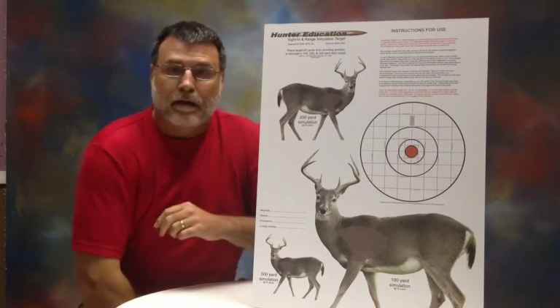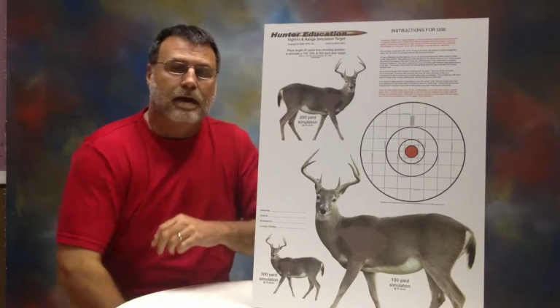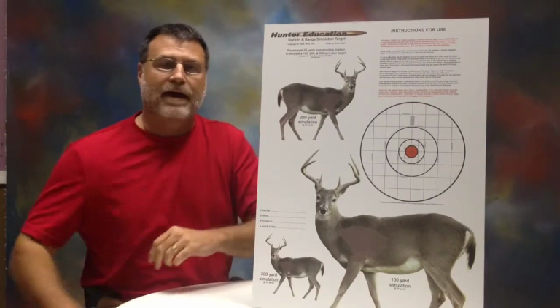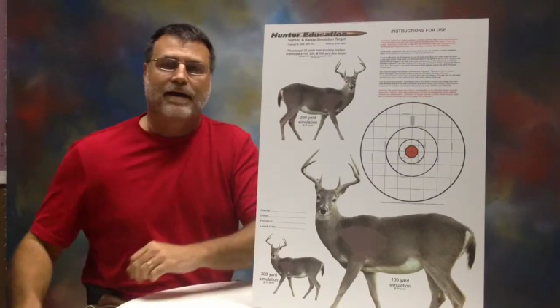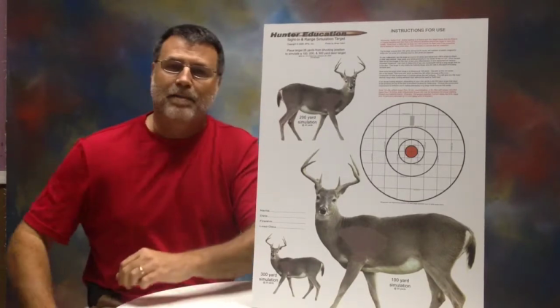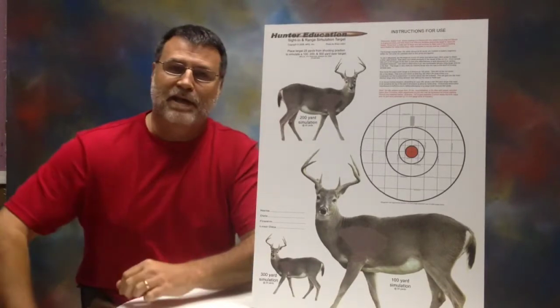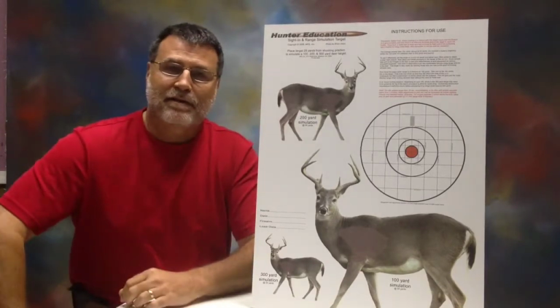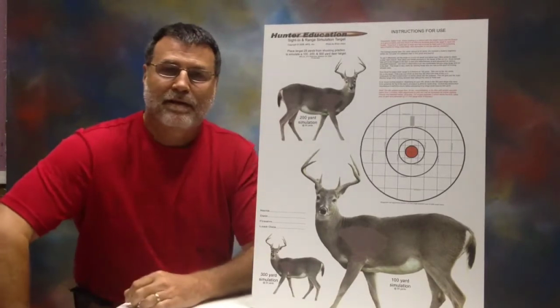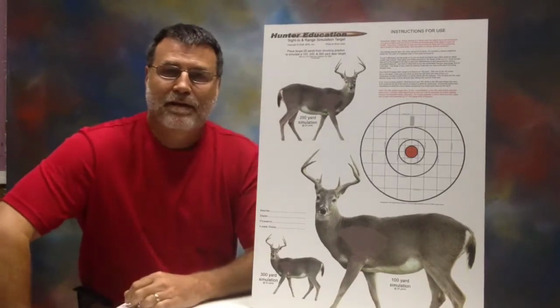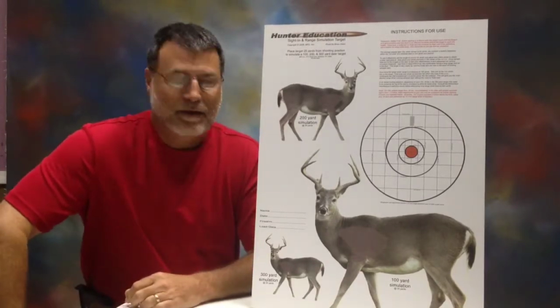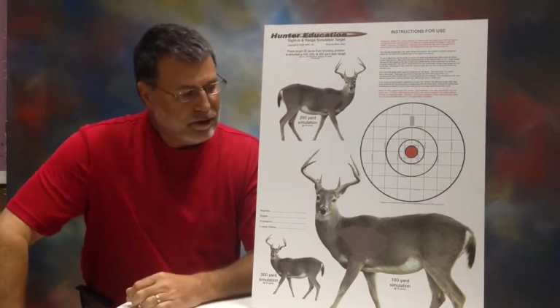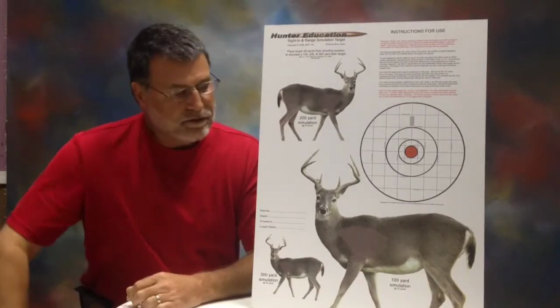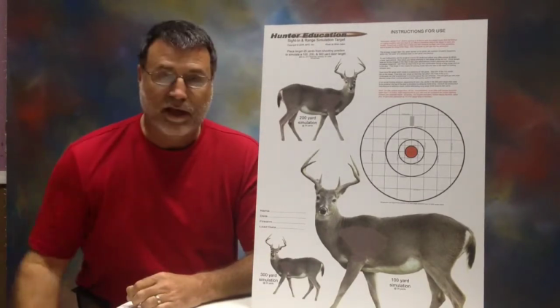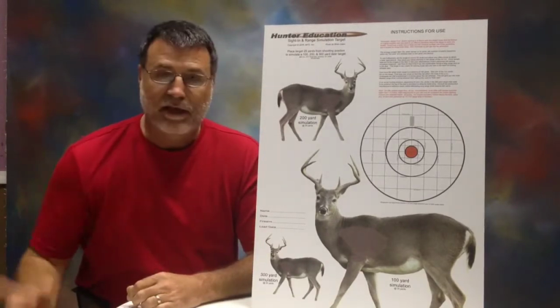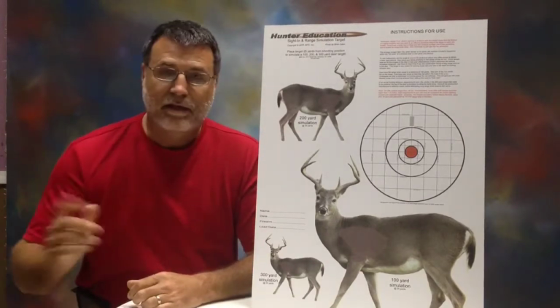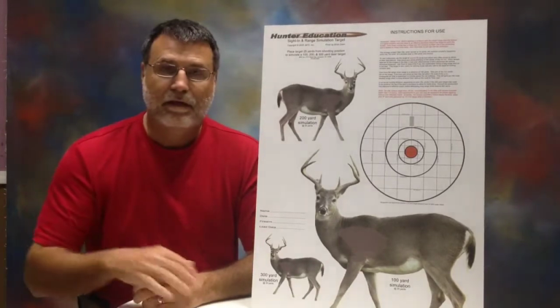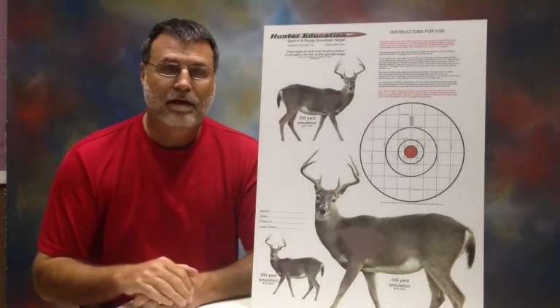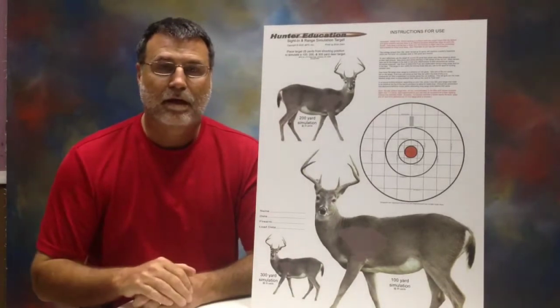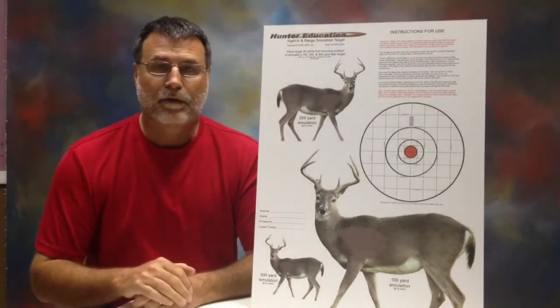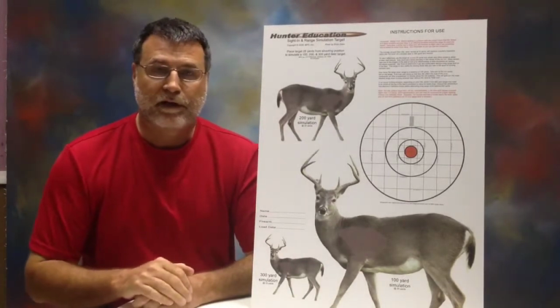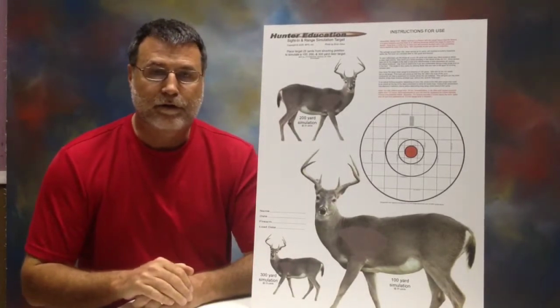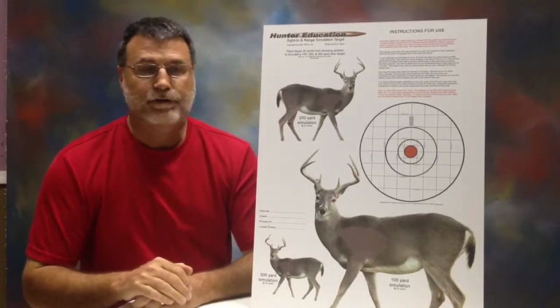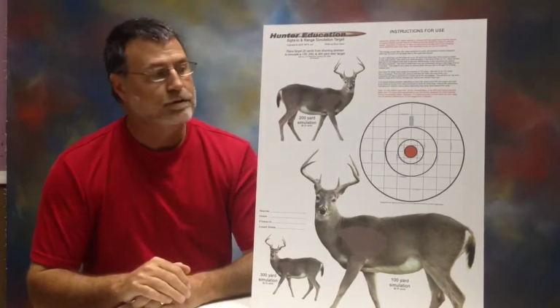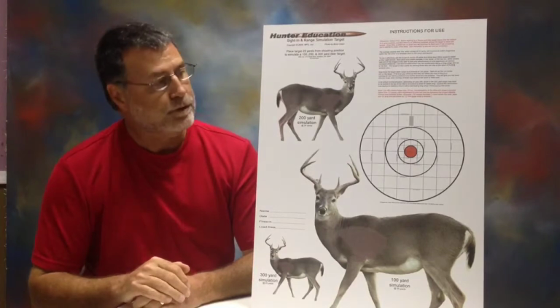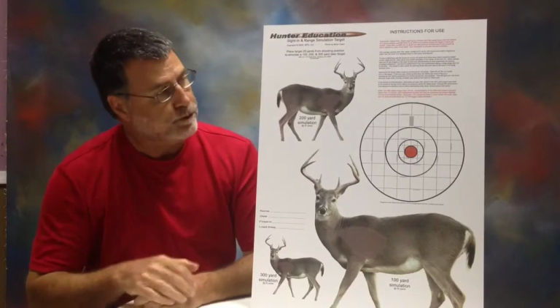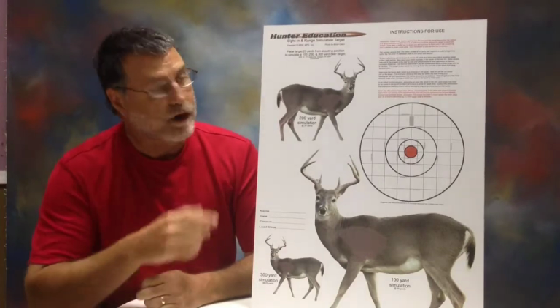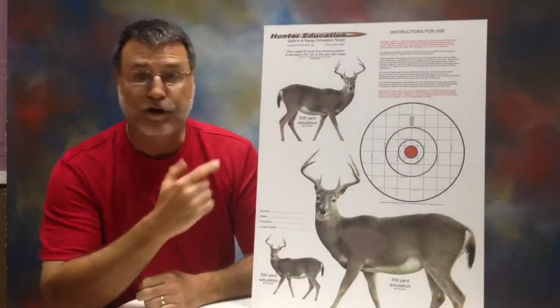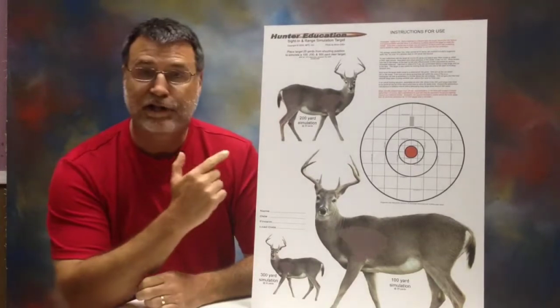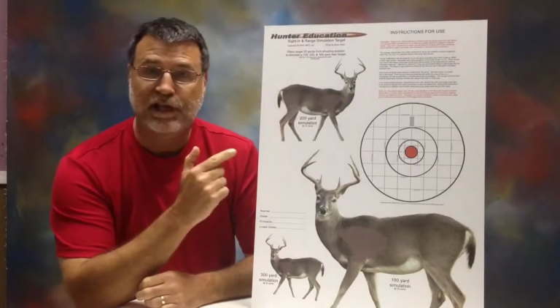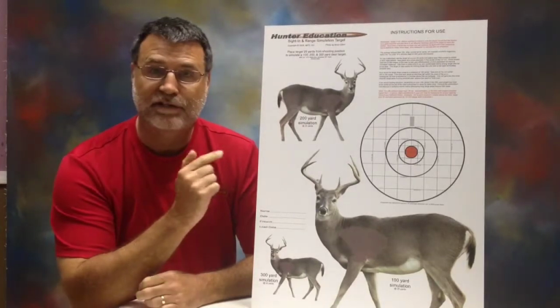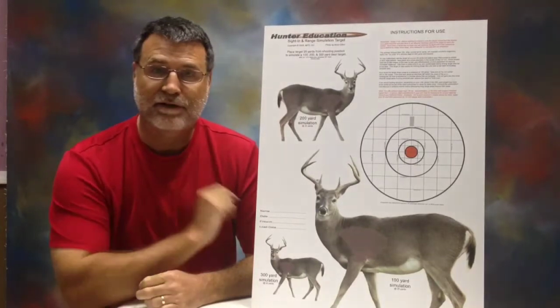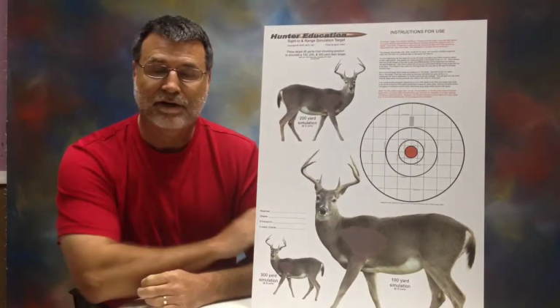Hi, I'm Kent. Today I'm going to introduce you to the hunter education target.